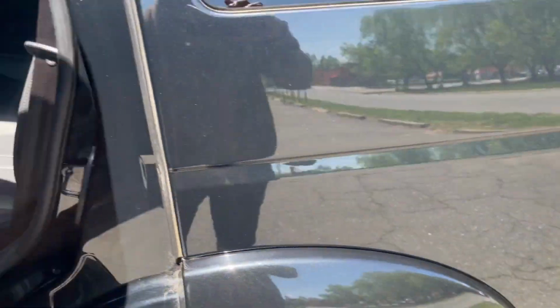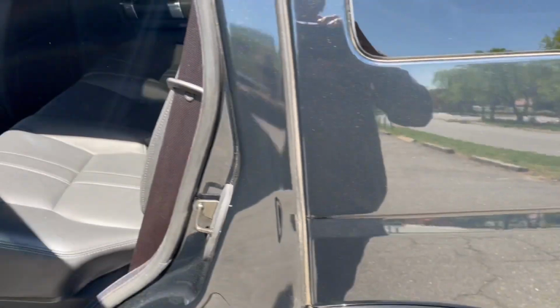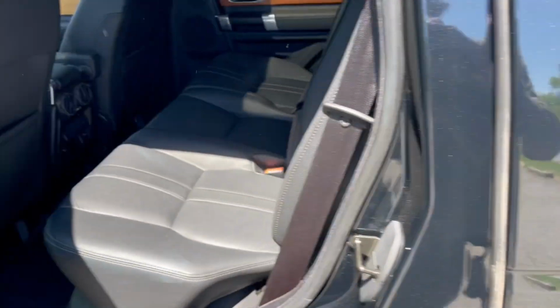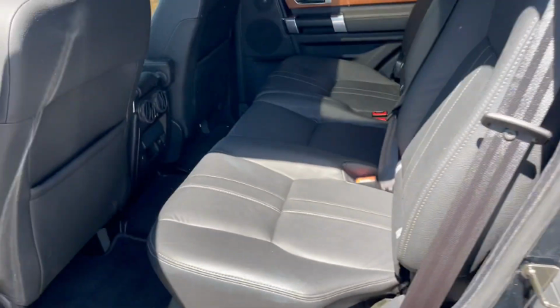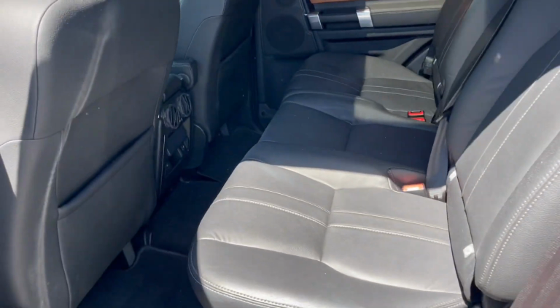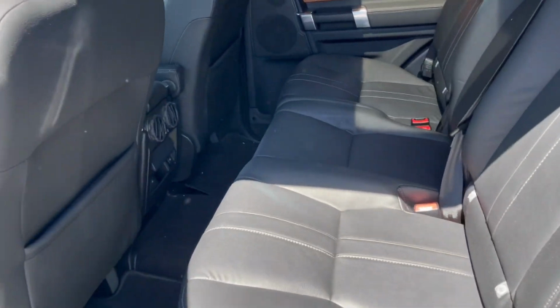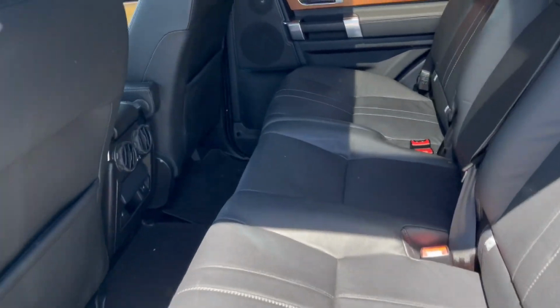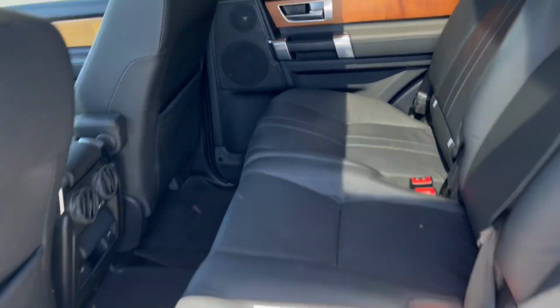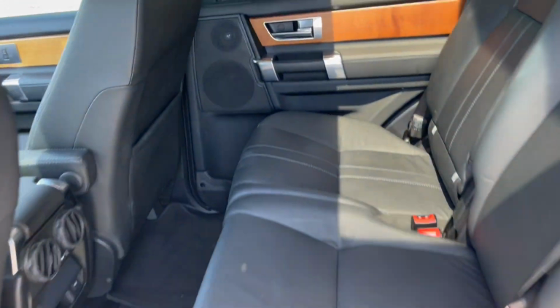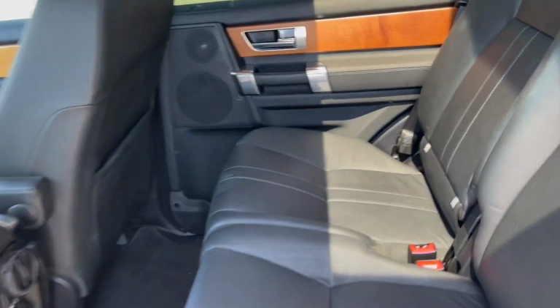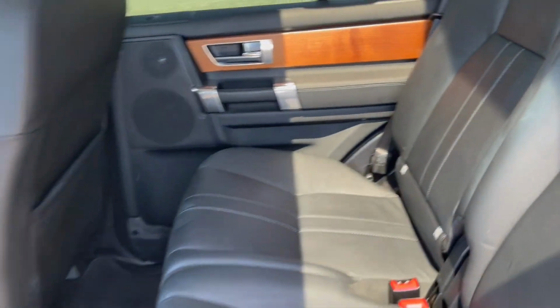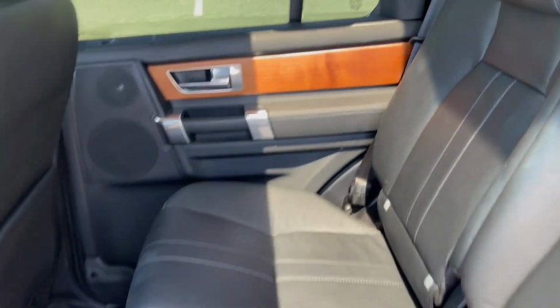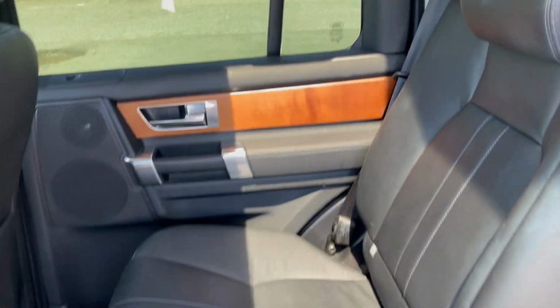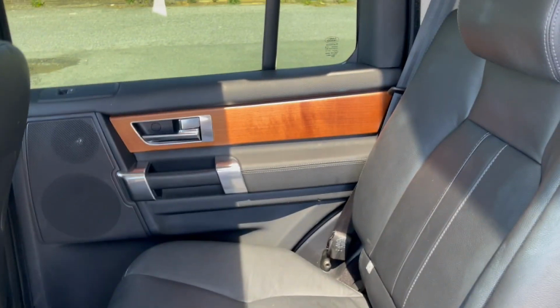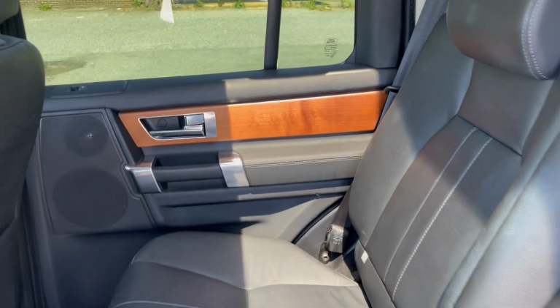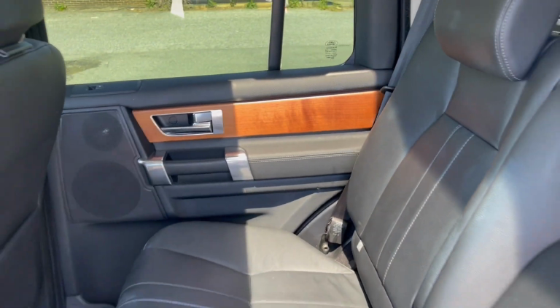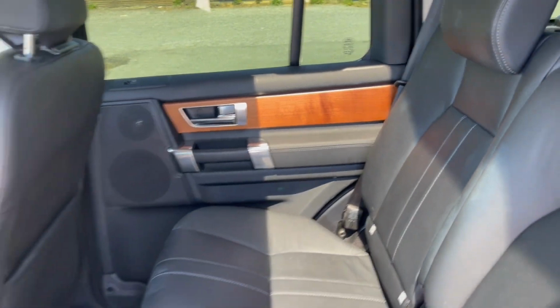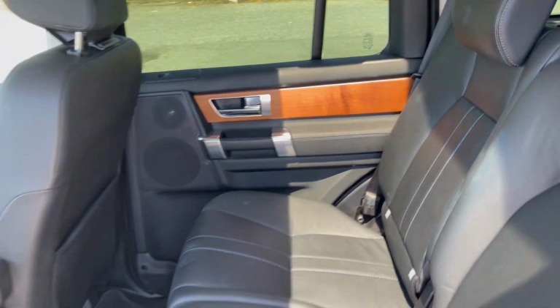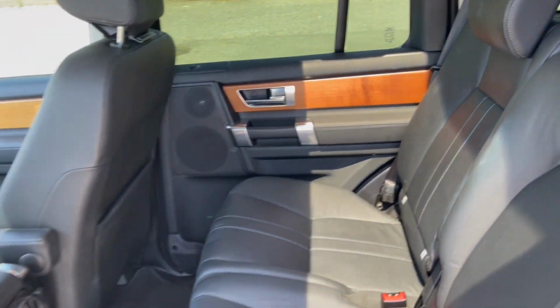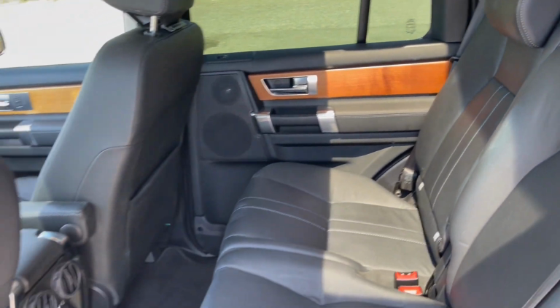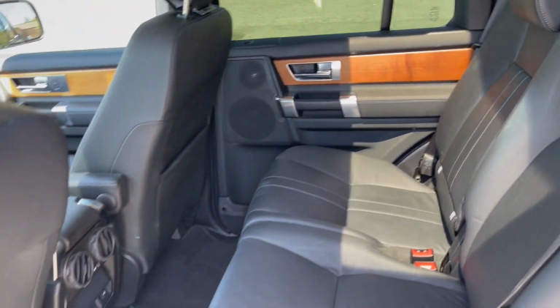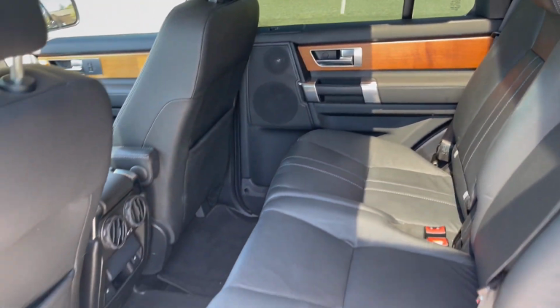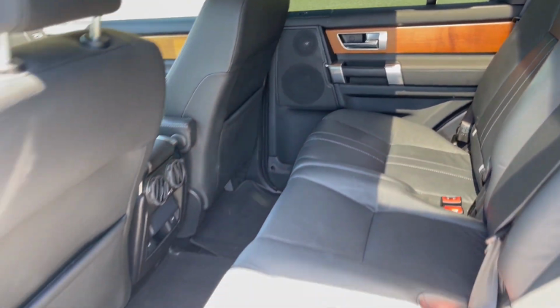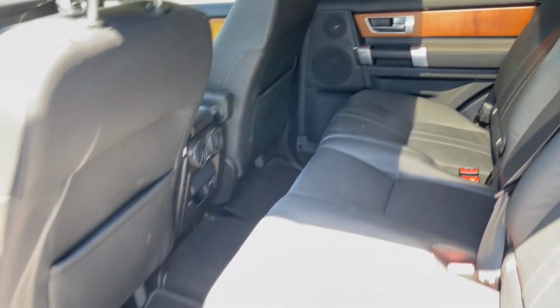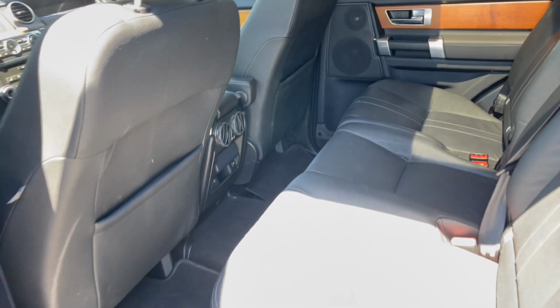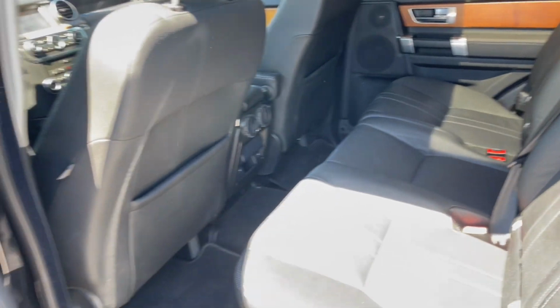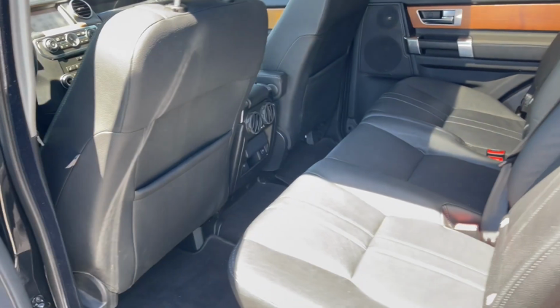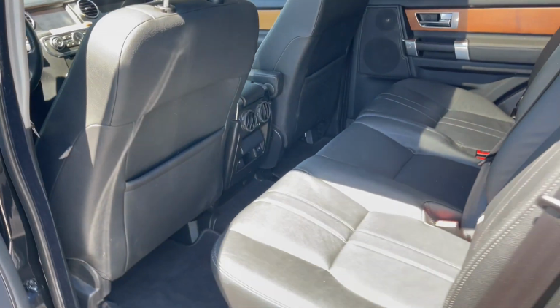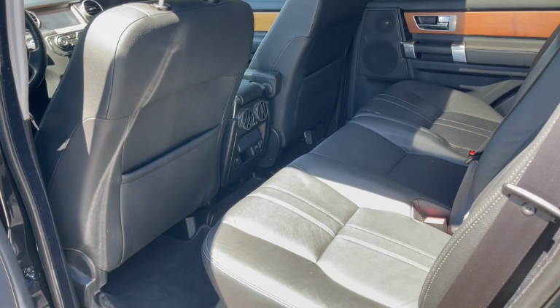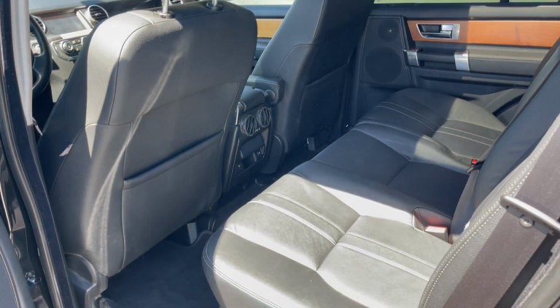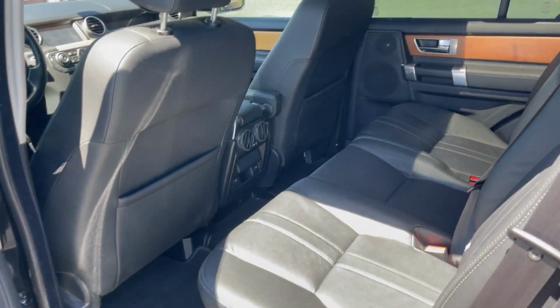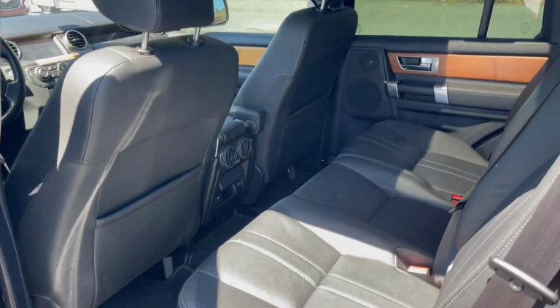Look at this interior, just like new. Still smells like a new Land Rover on the inside. Very nice, no rips or tears.